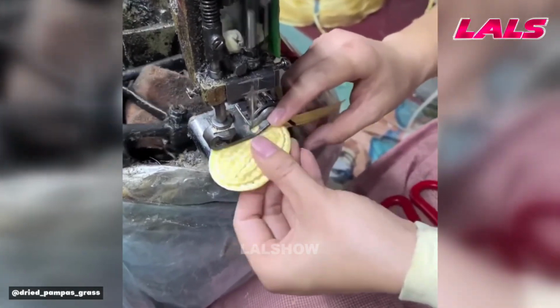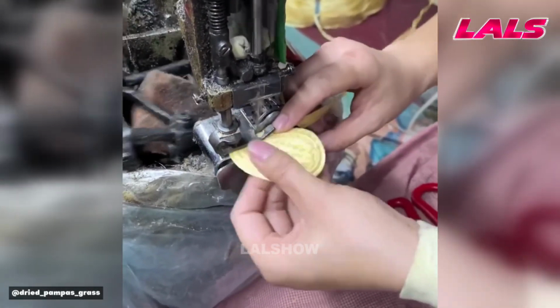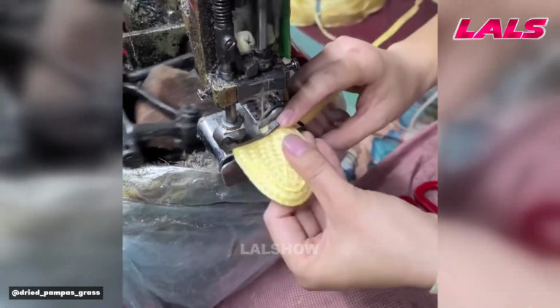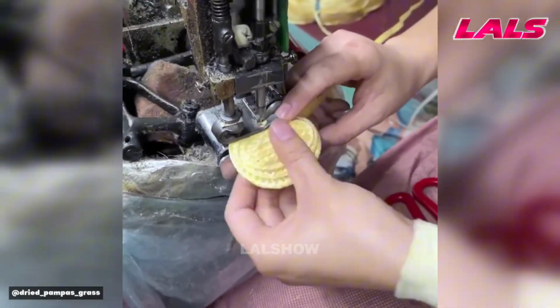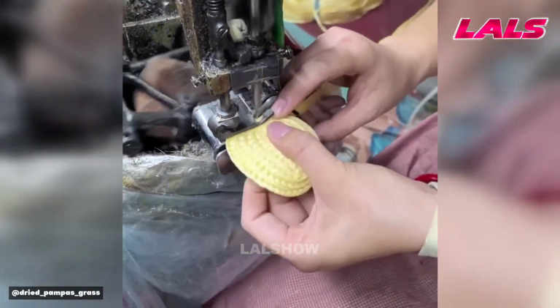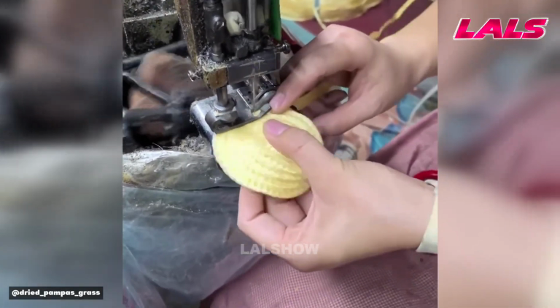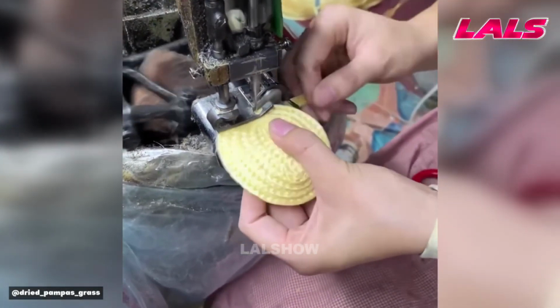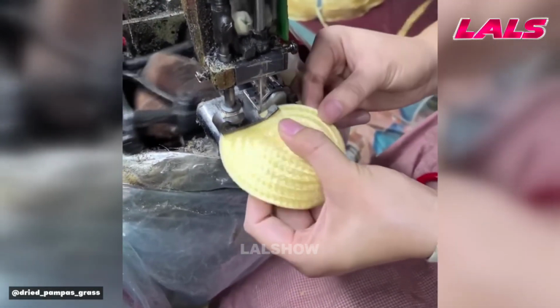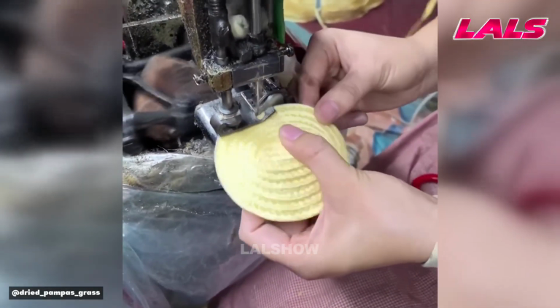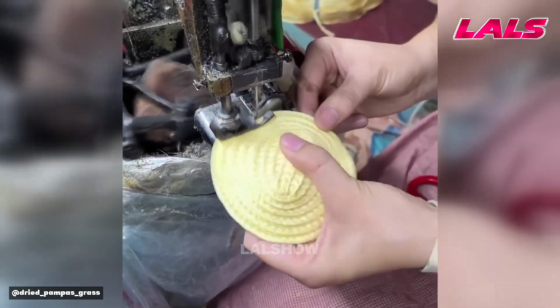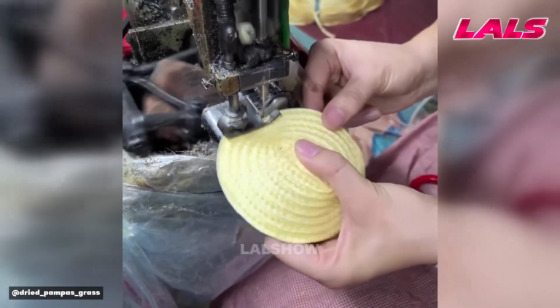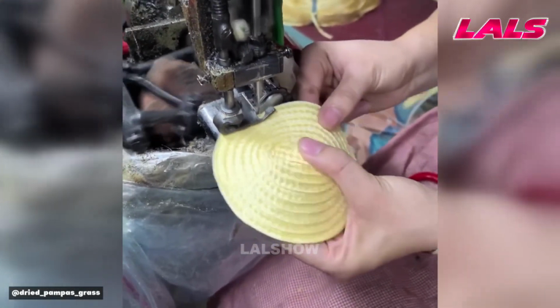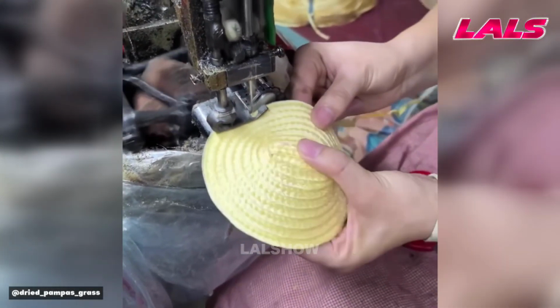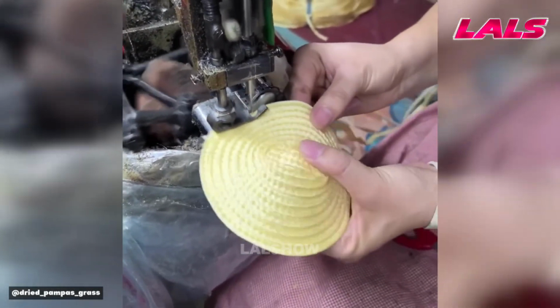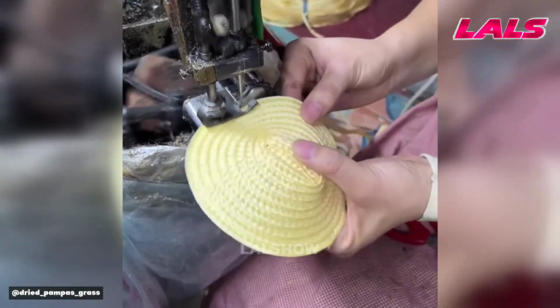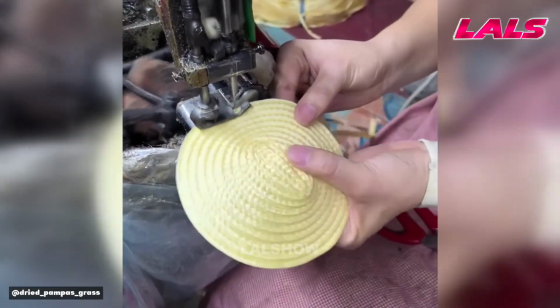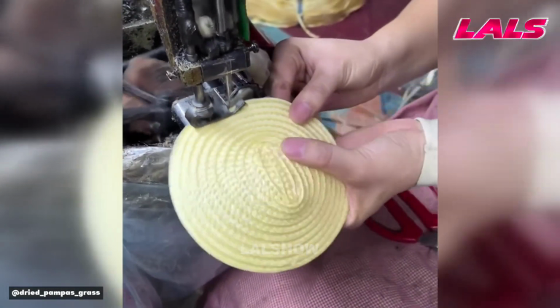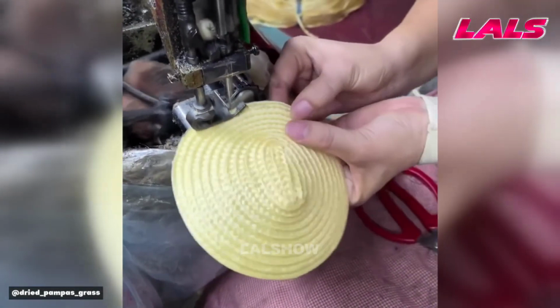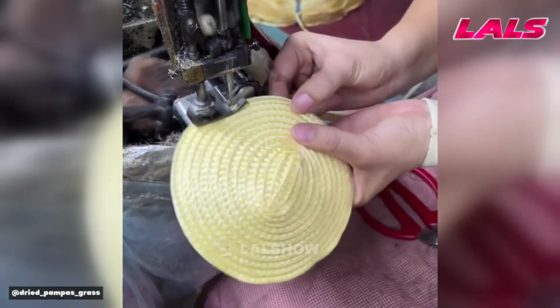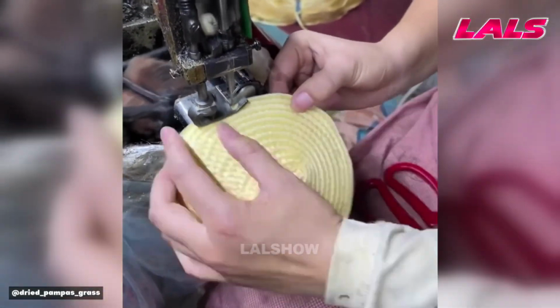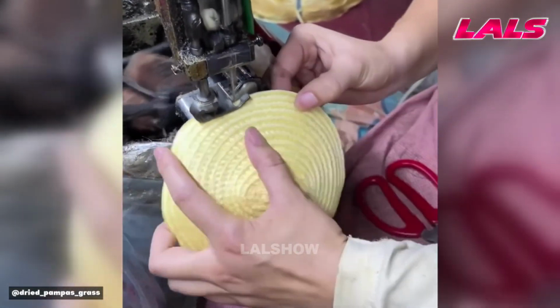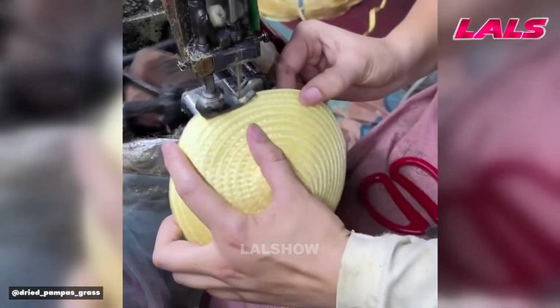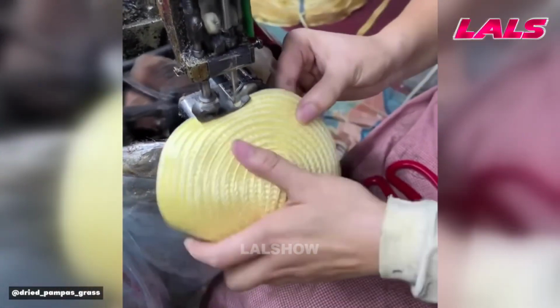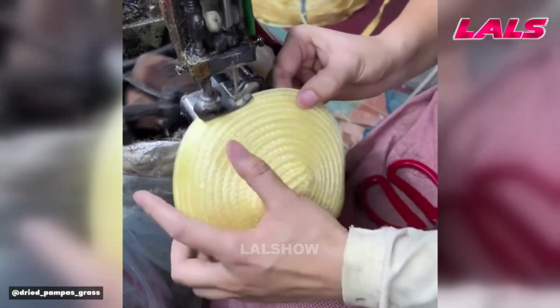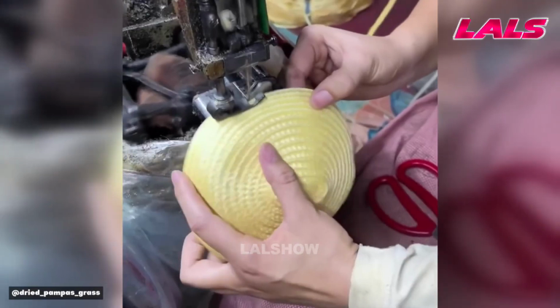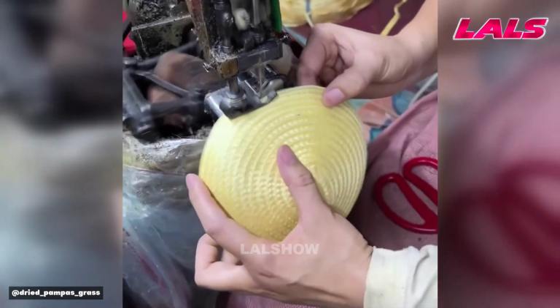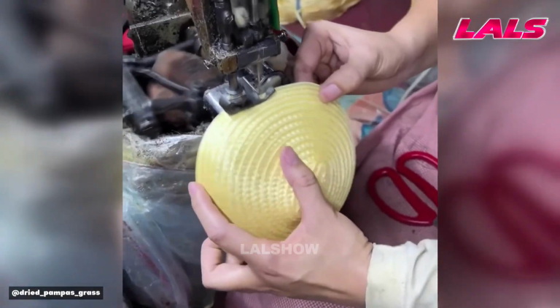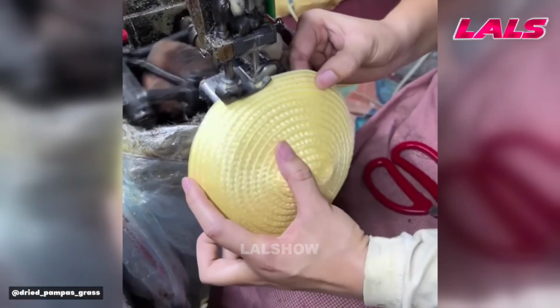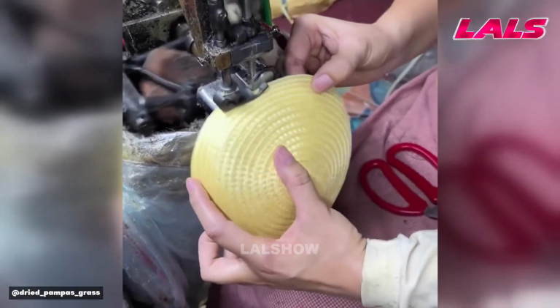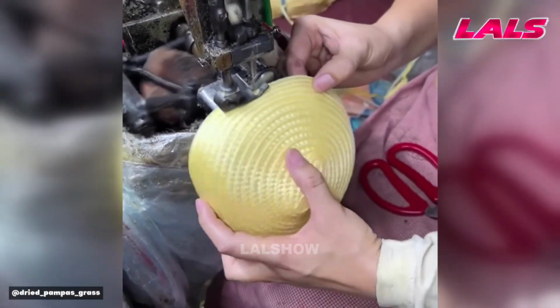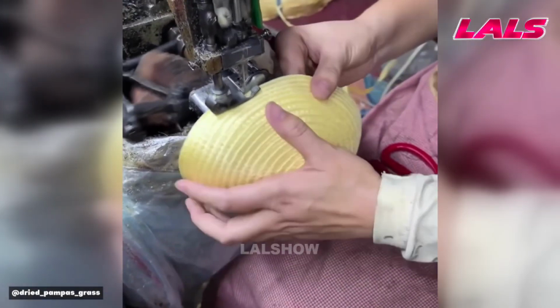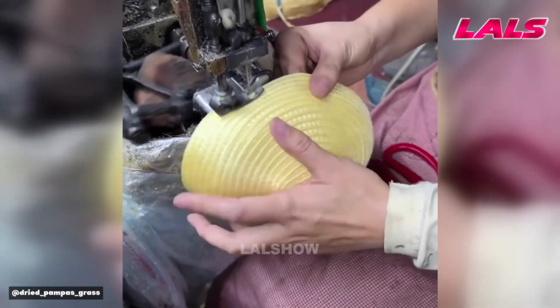A specialized machine braids narrow strips of material into a finished woven hat at high speed.